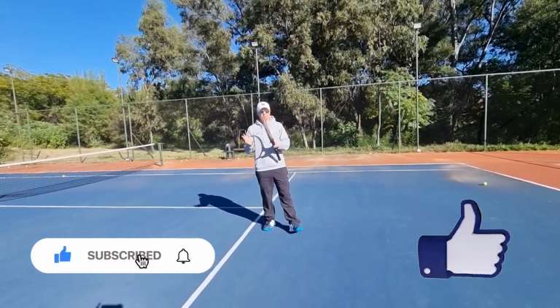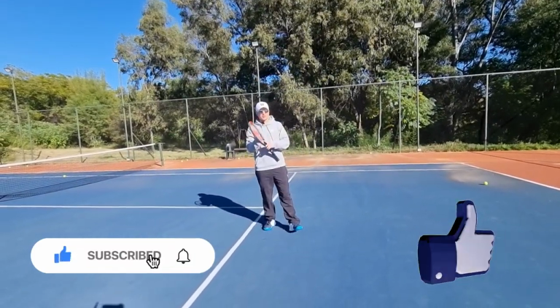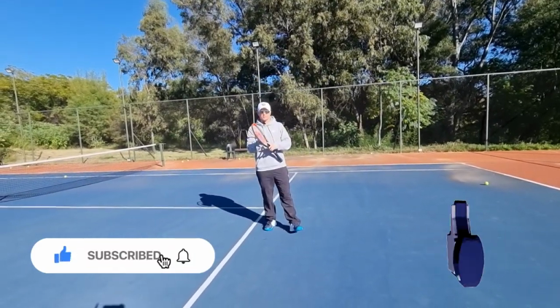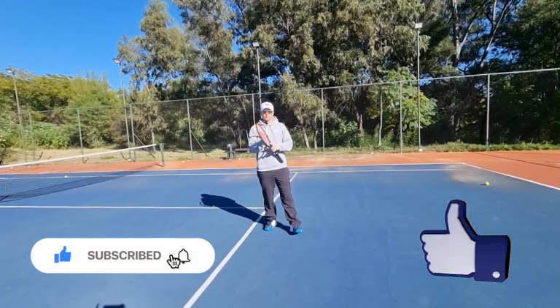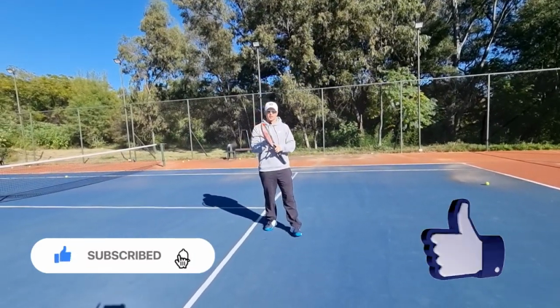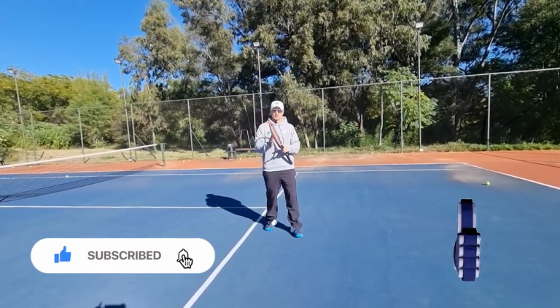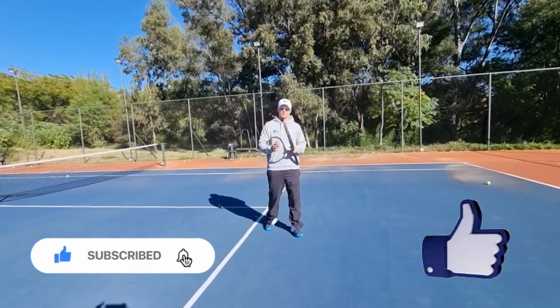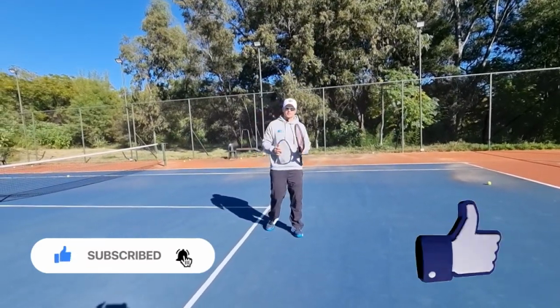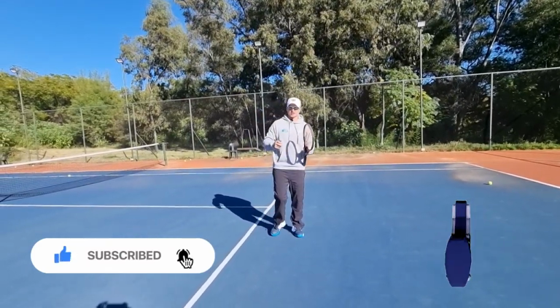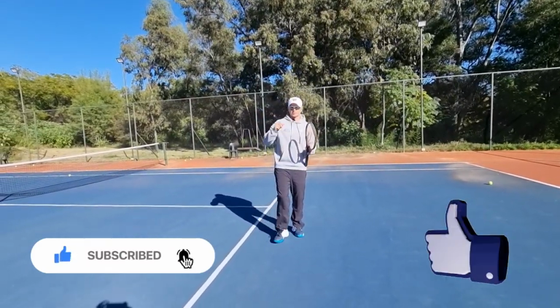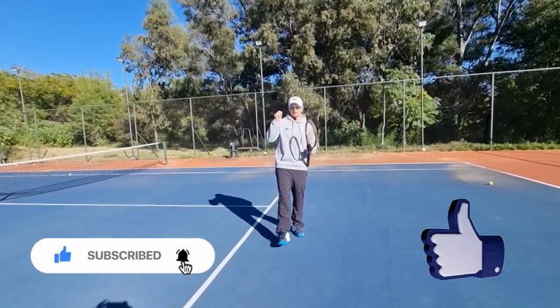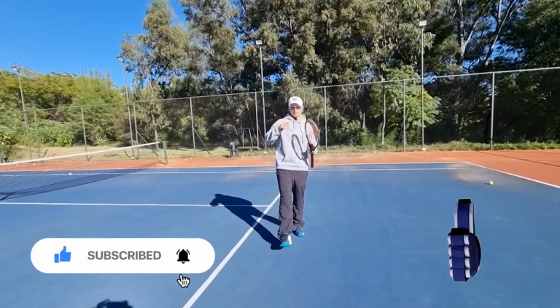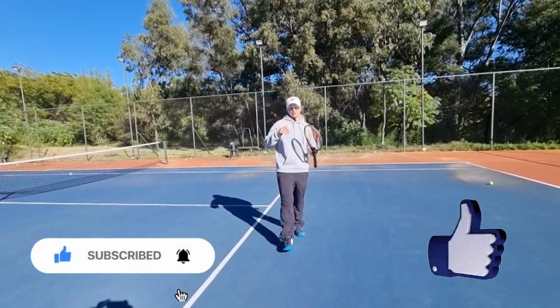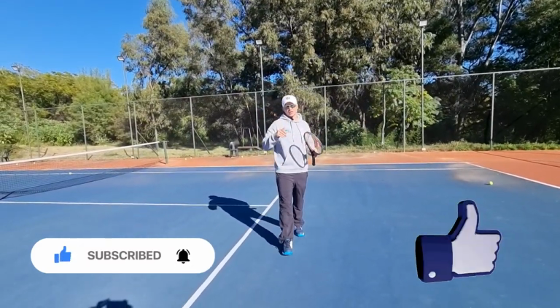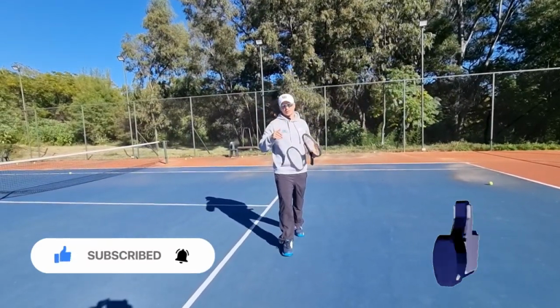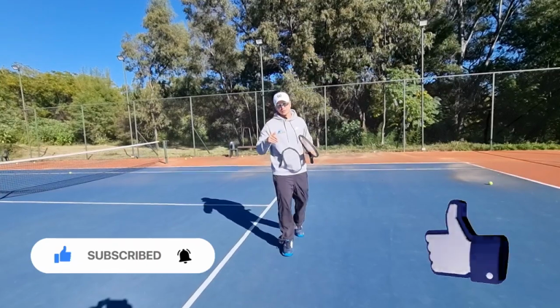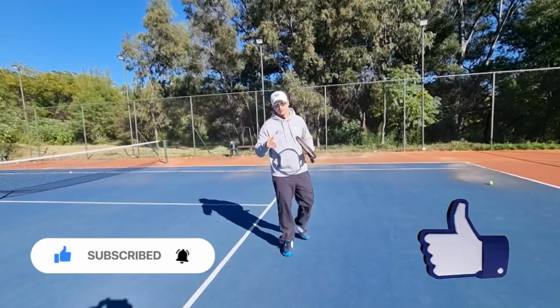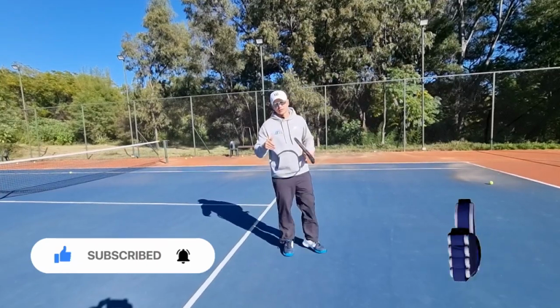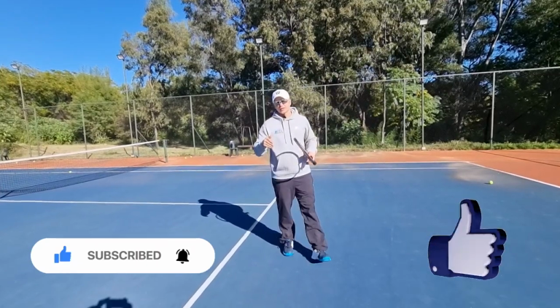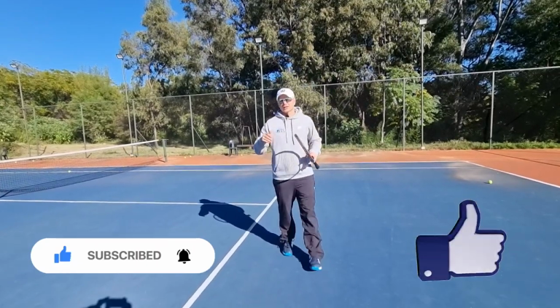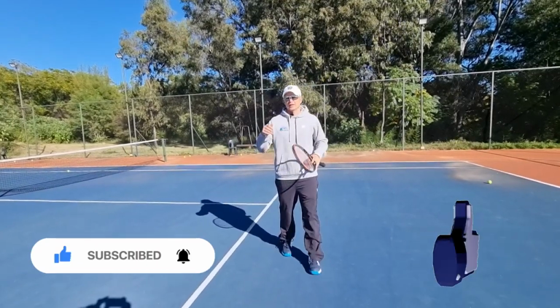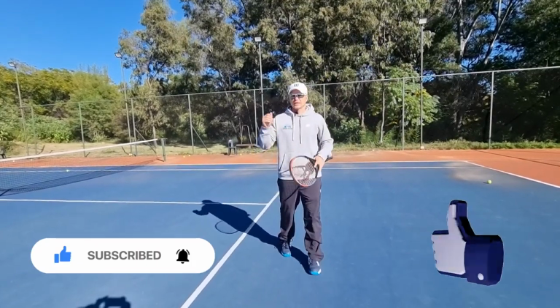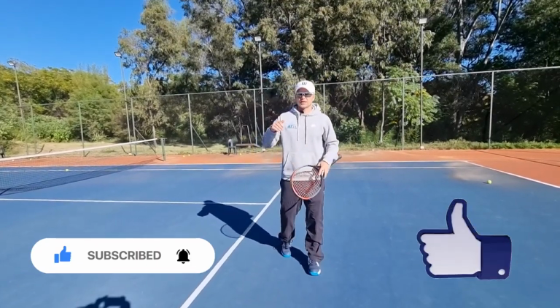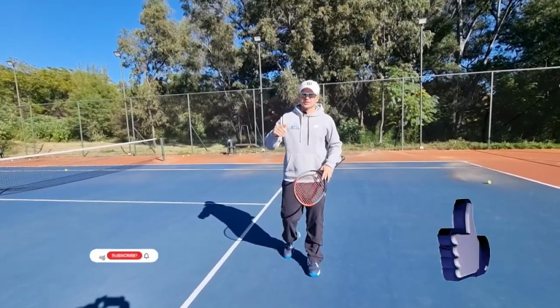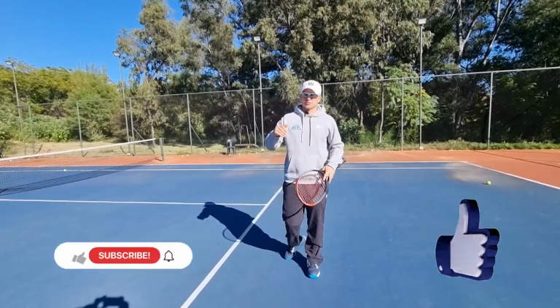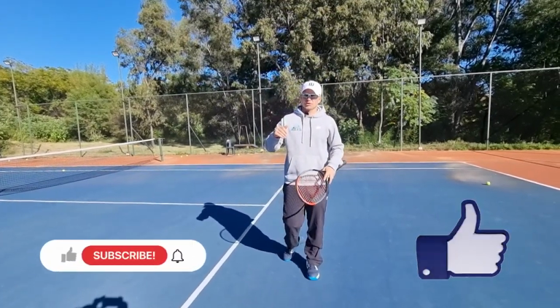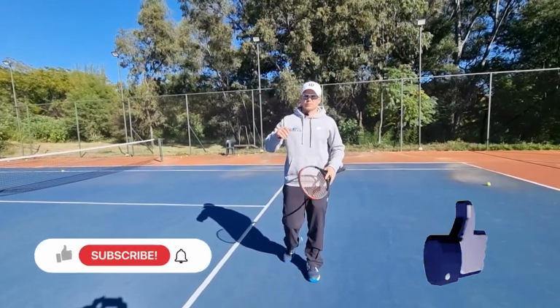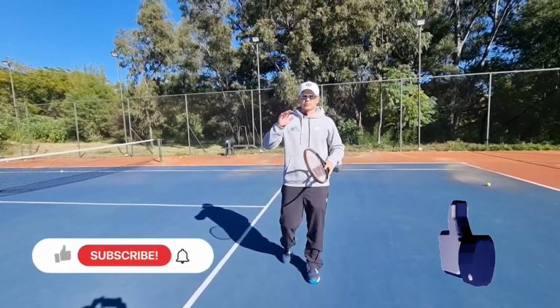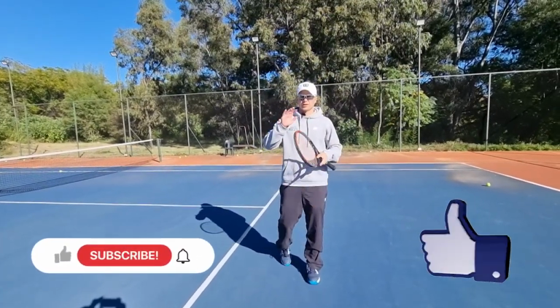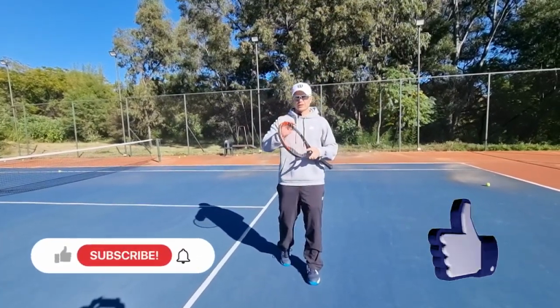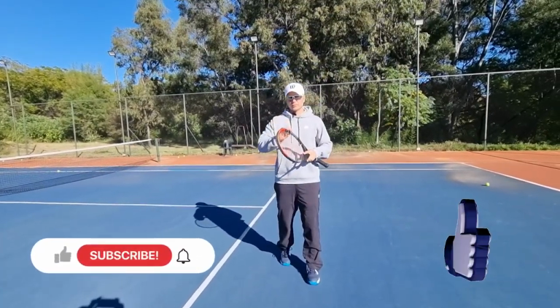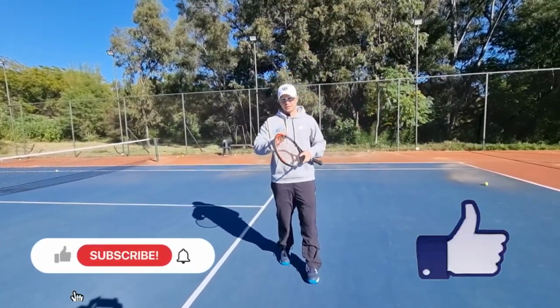Before I do that, please support me by subscribing to the channel and liking this video — that would really help me out.